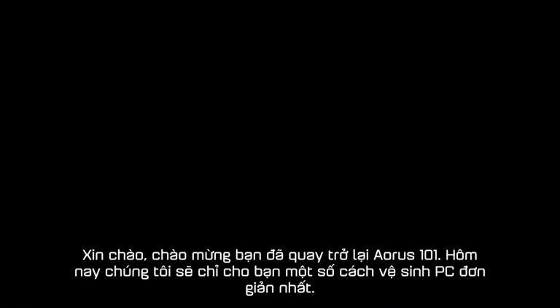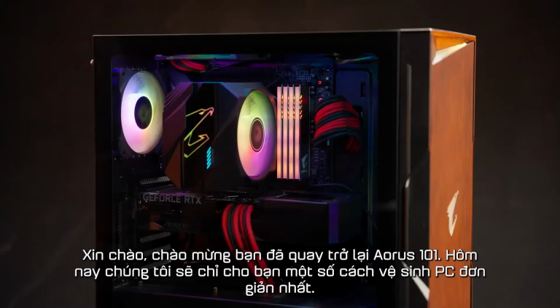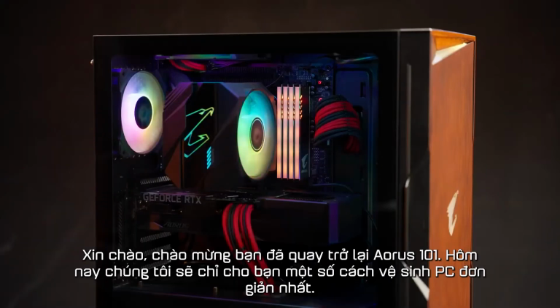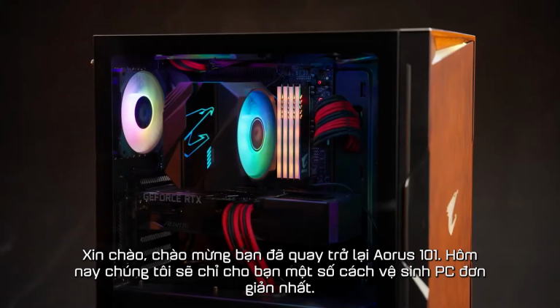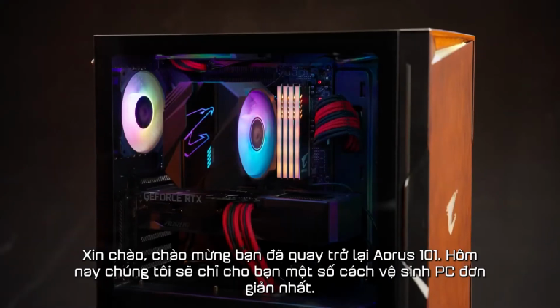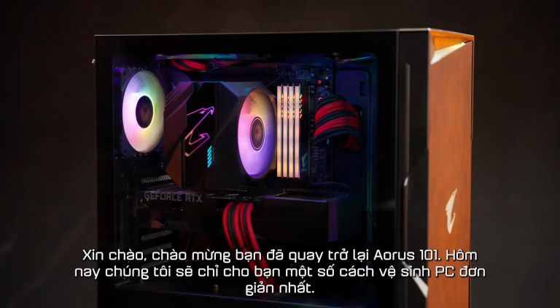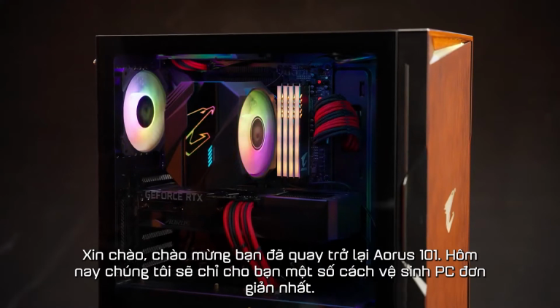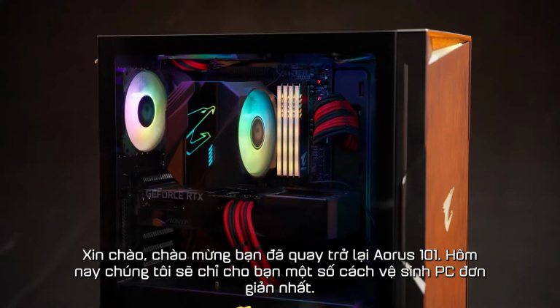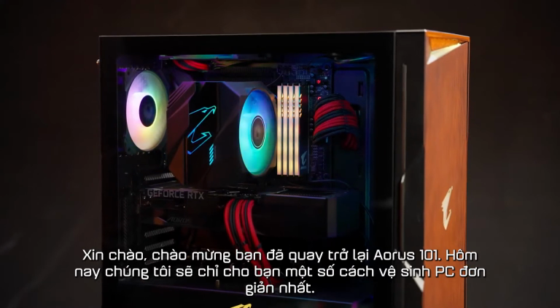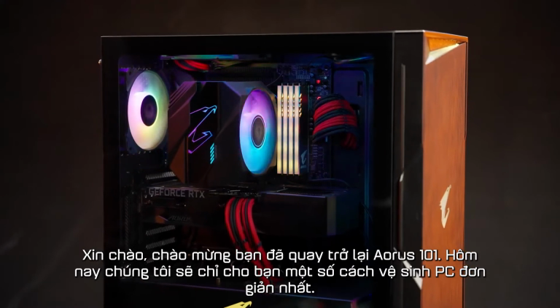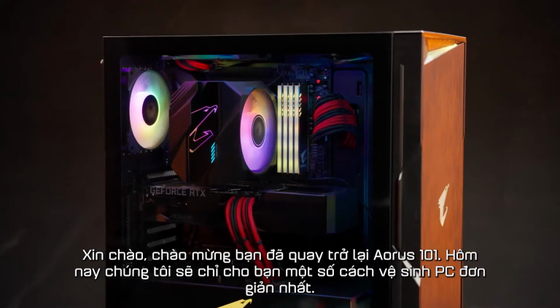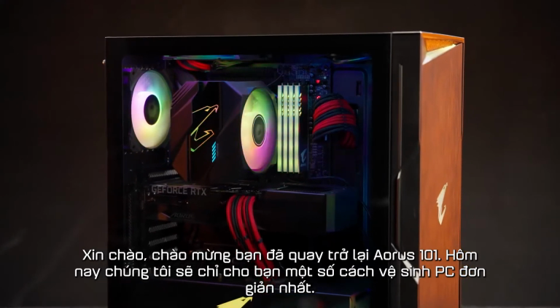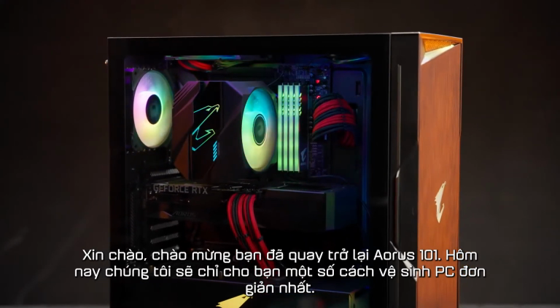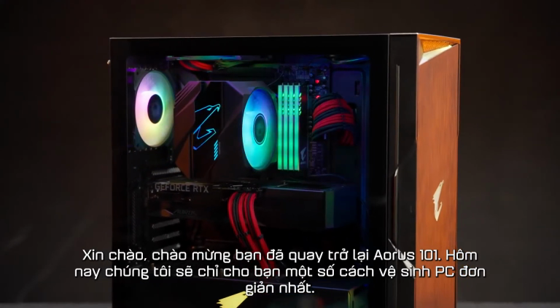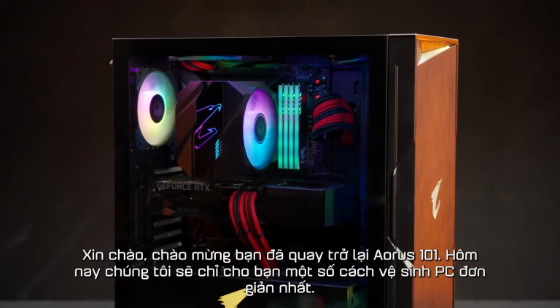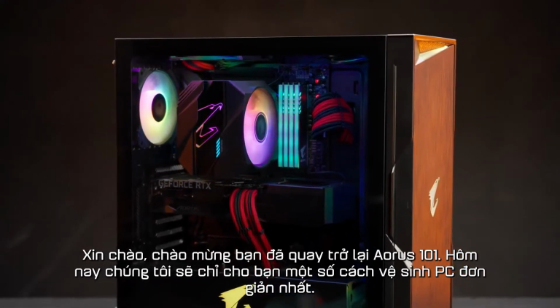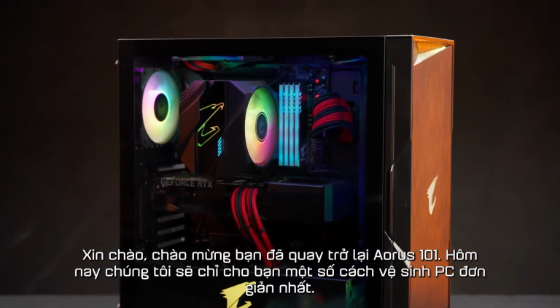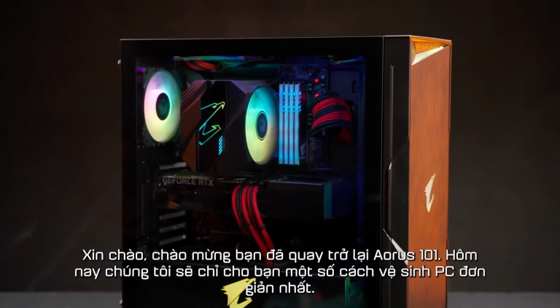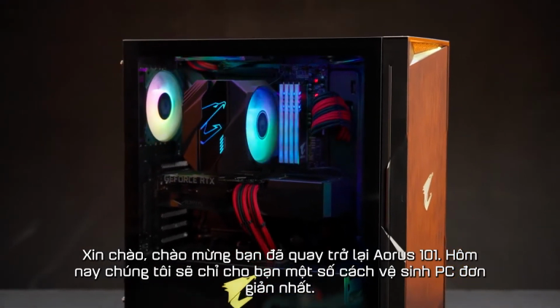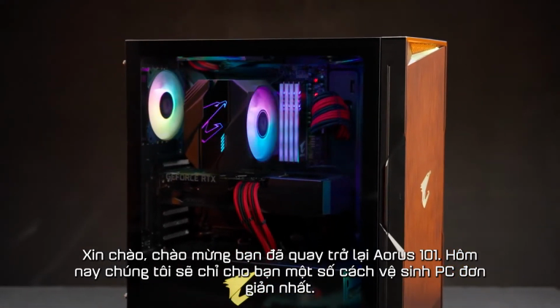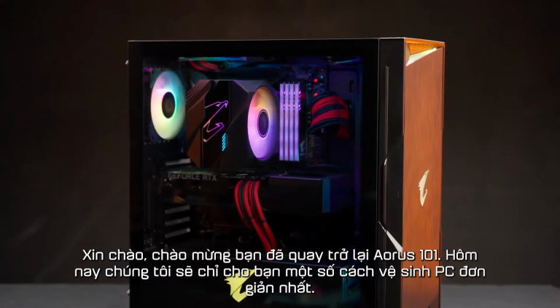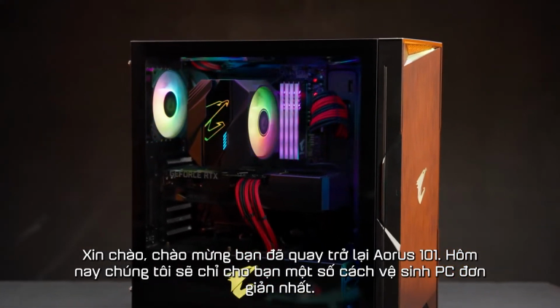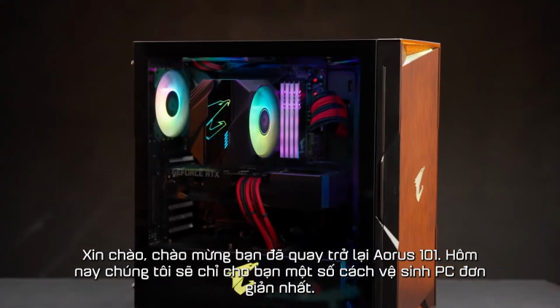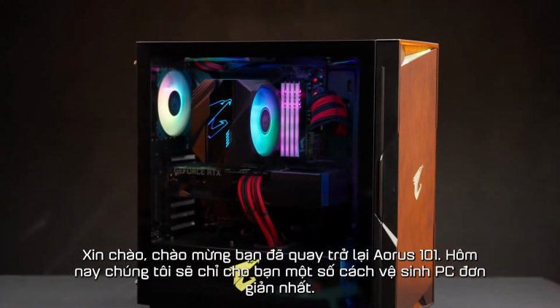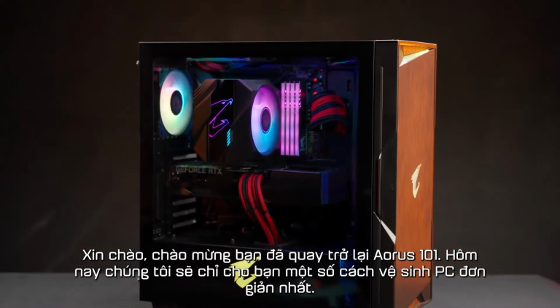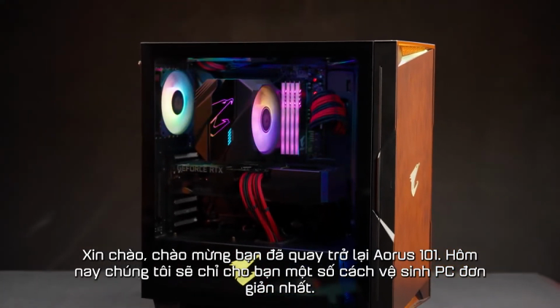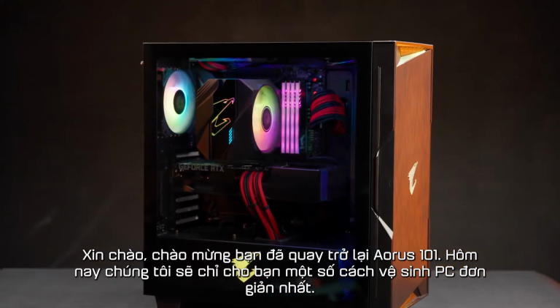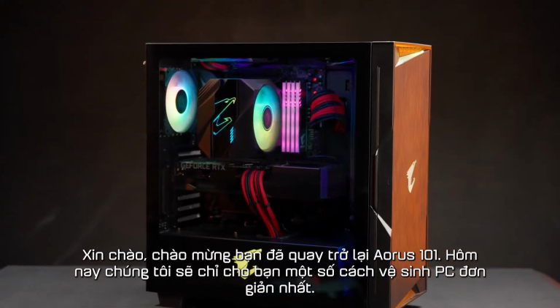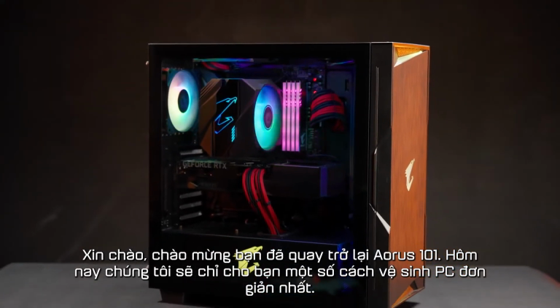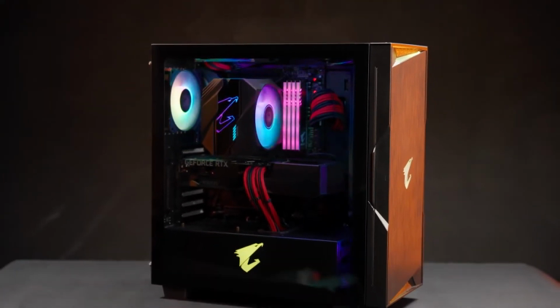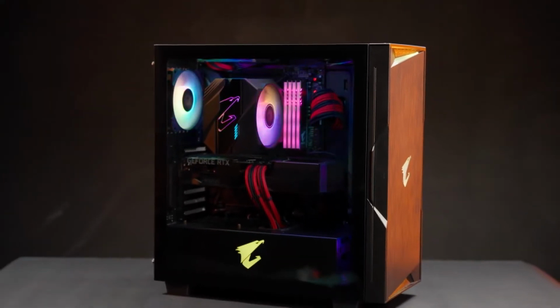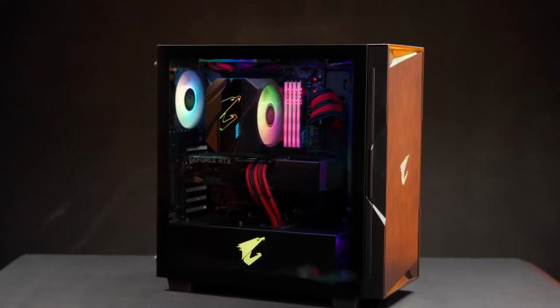Hello, welcome back to Aorus 101. Today, we're going to show you some of the easiest ways to clean your PC.